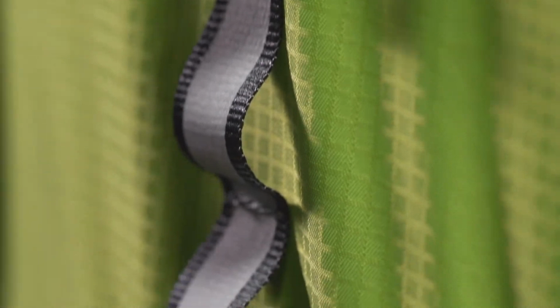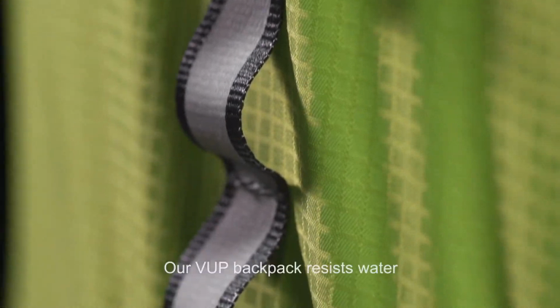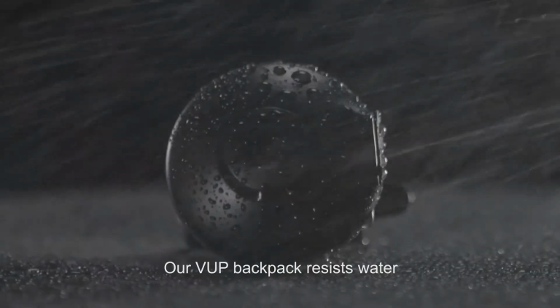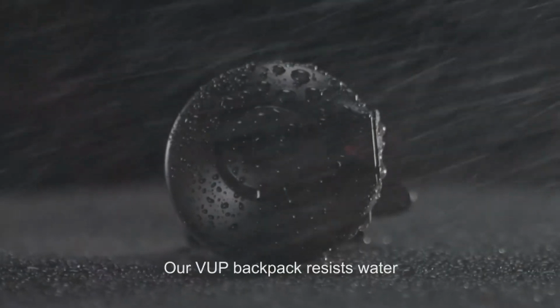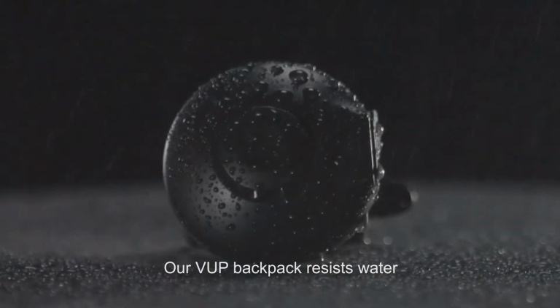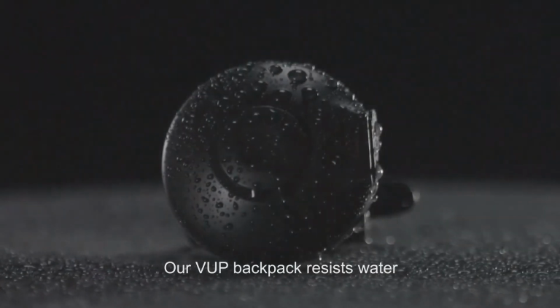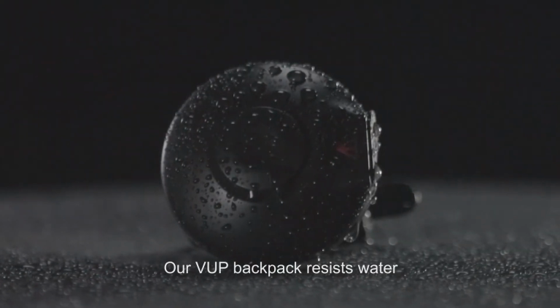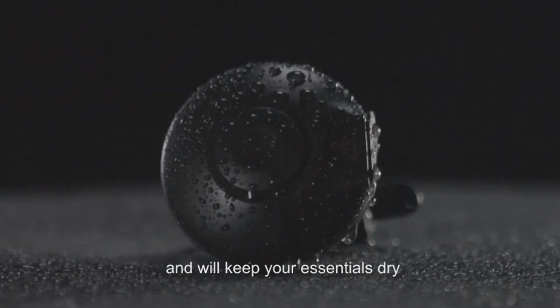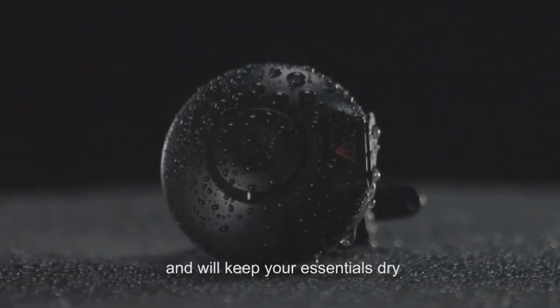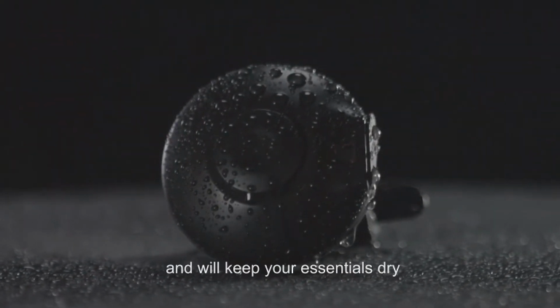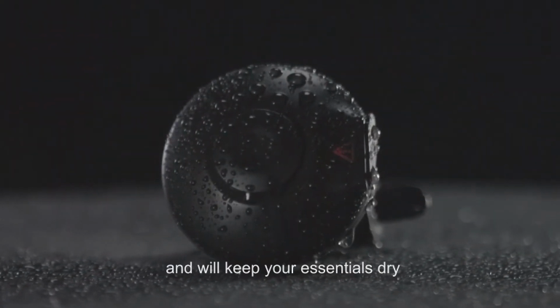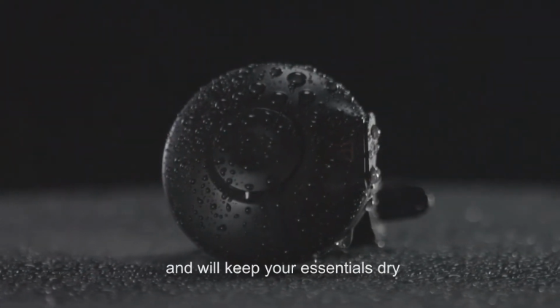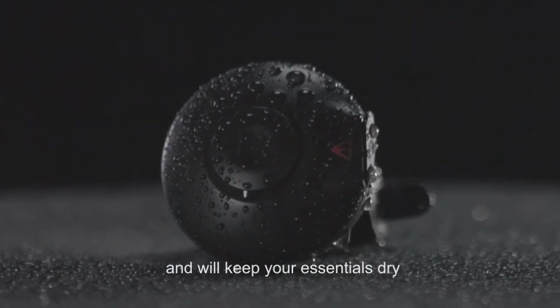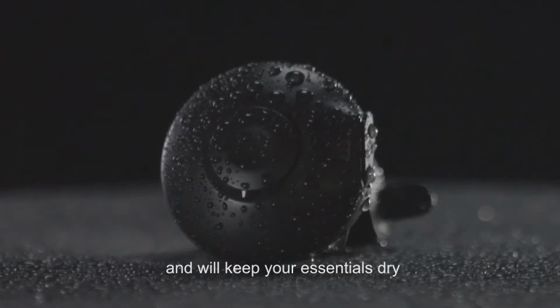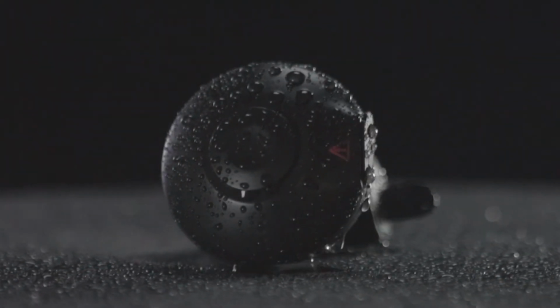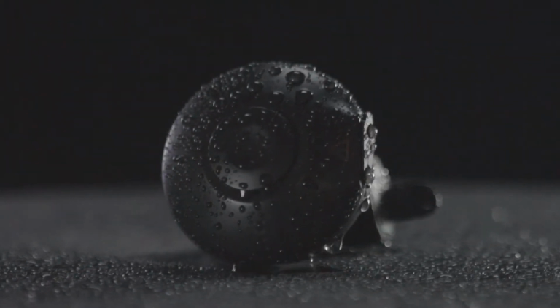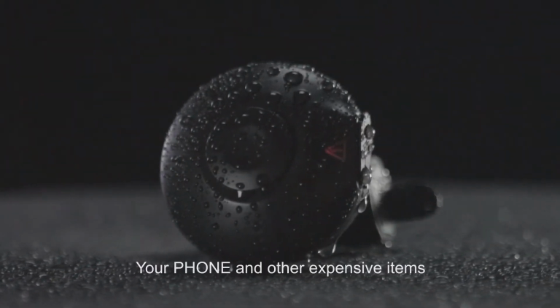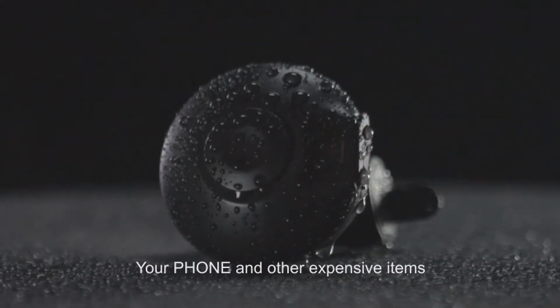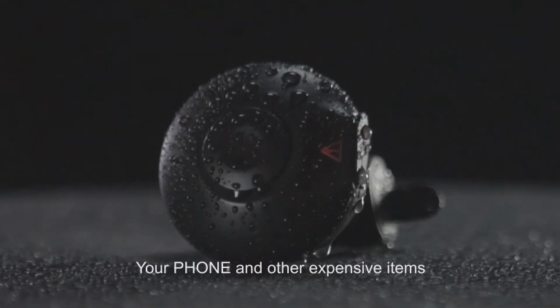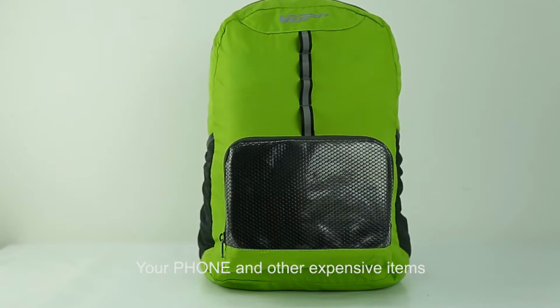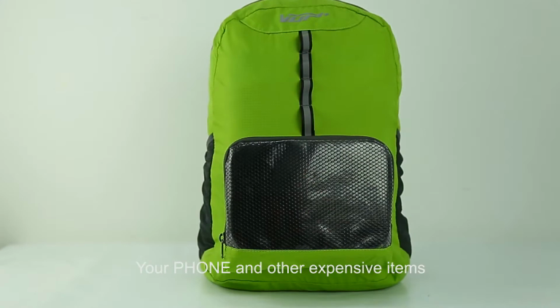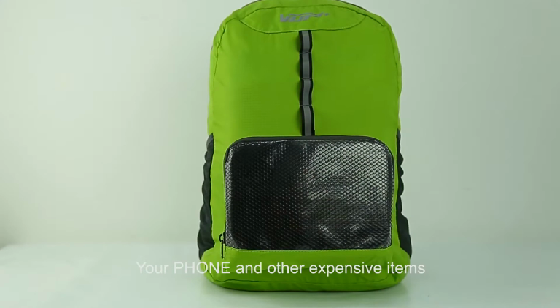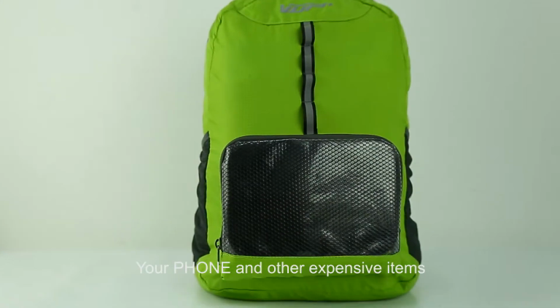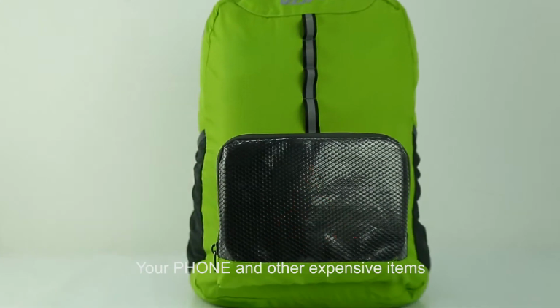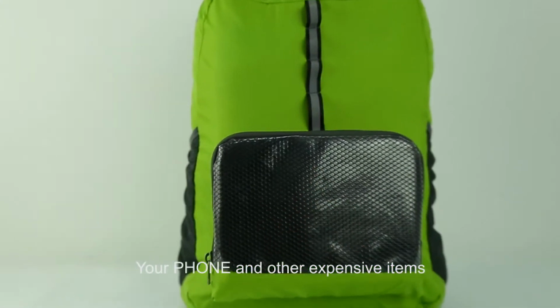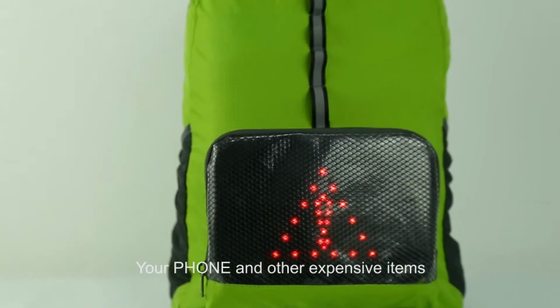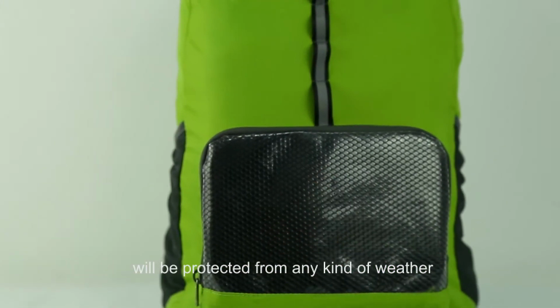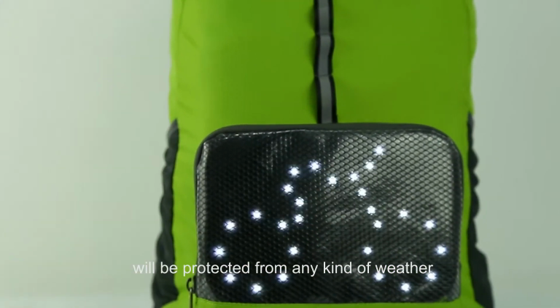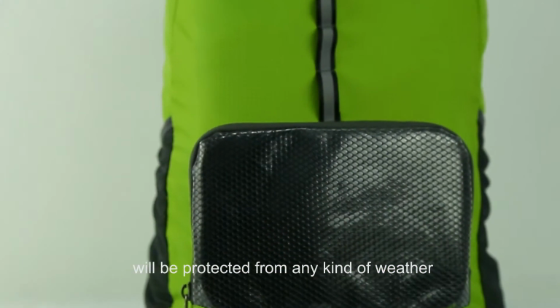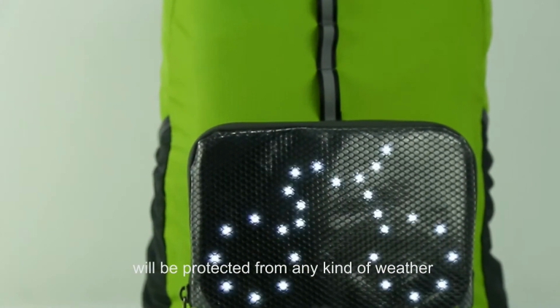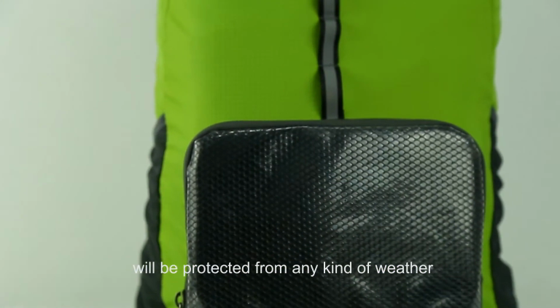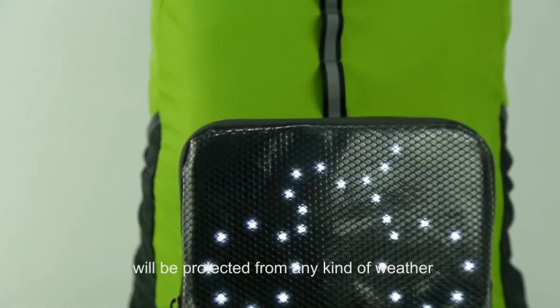Our V-Up backpack resists water and will keep your essentials dry. Your phone and other expensive items will be protected from any kind of weather.